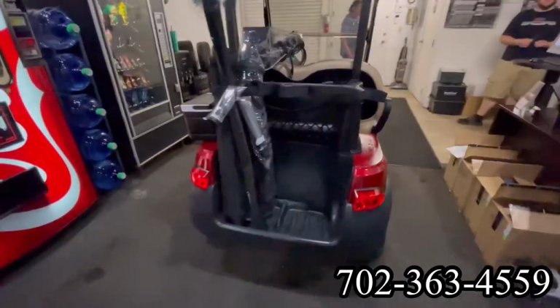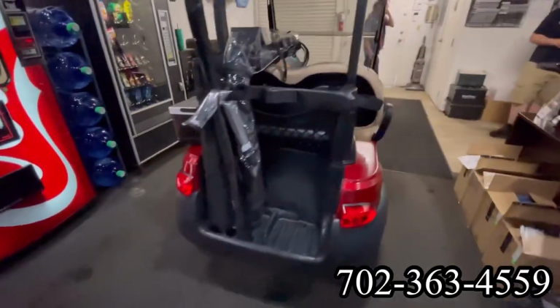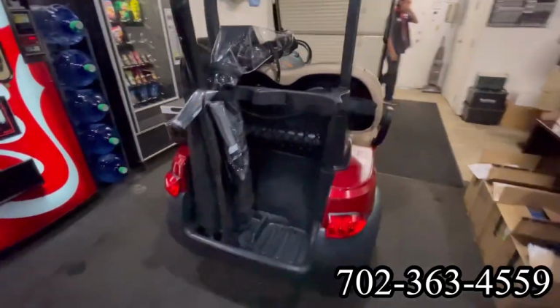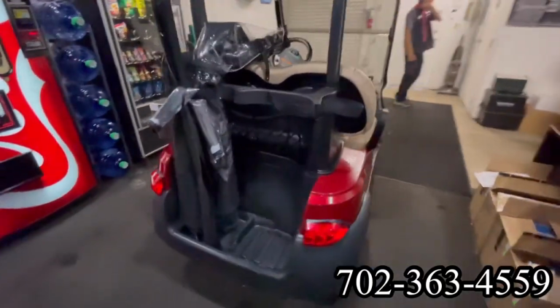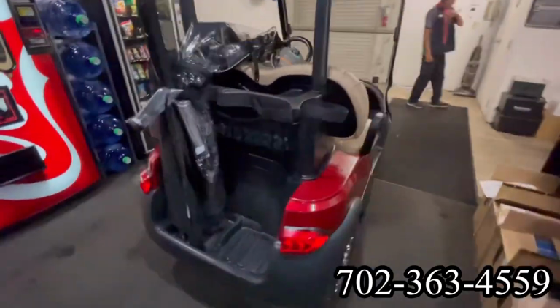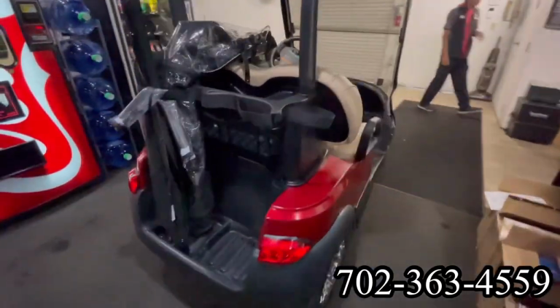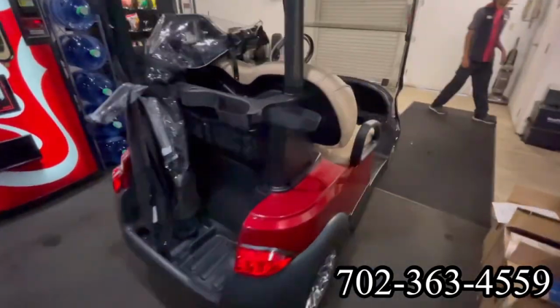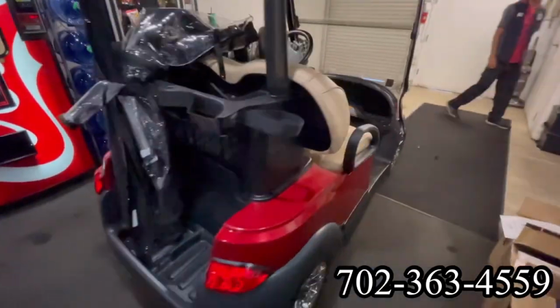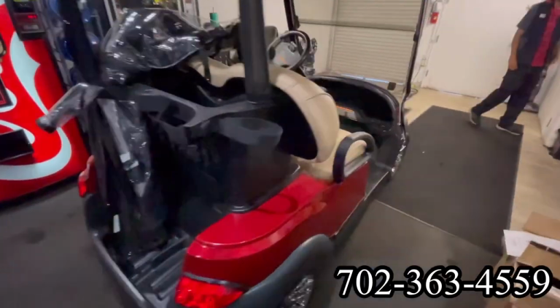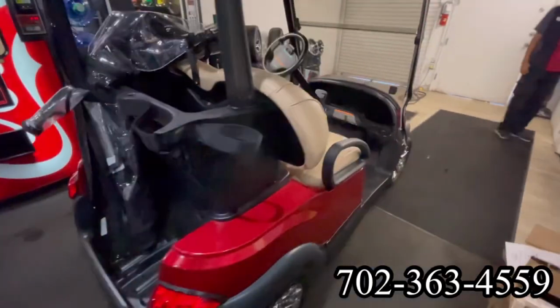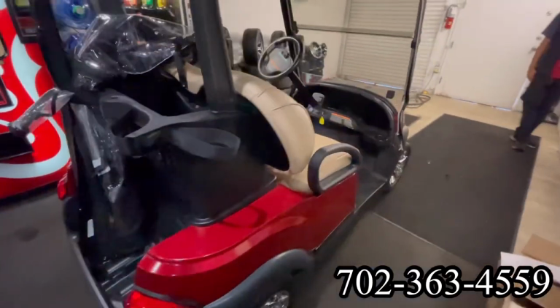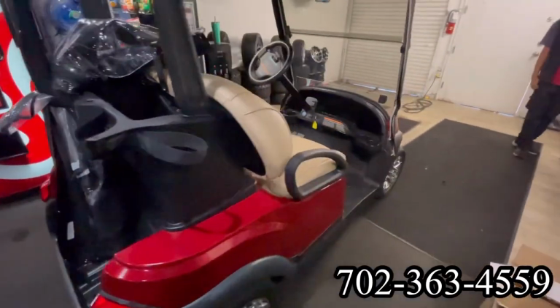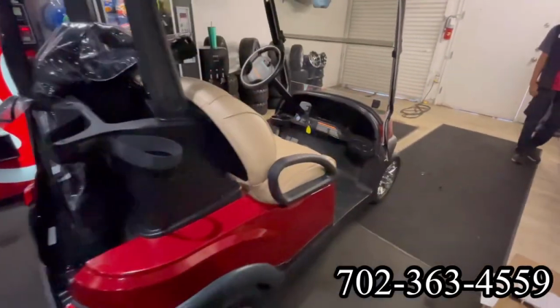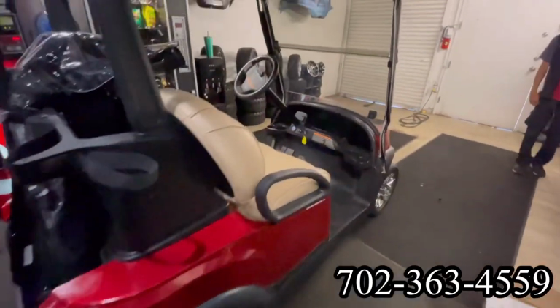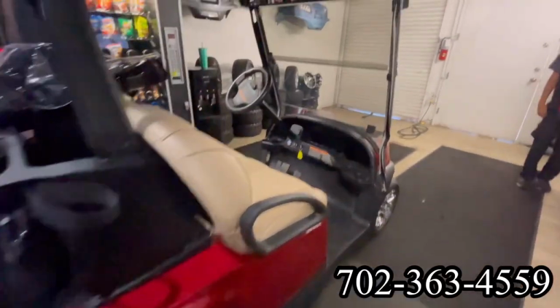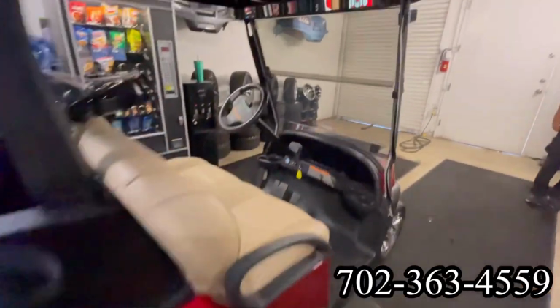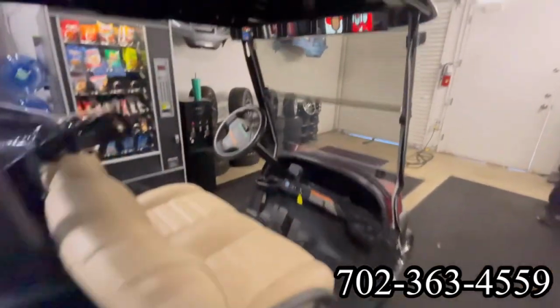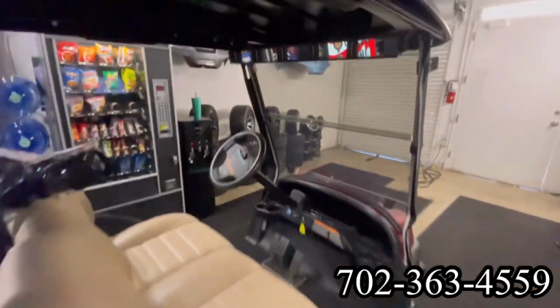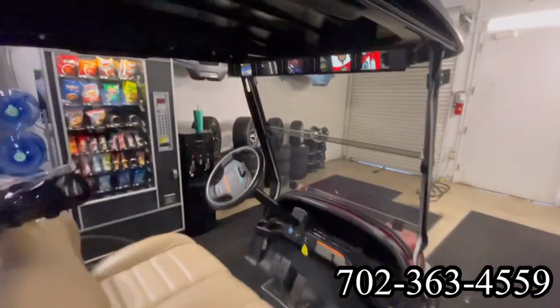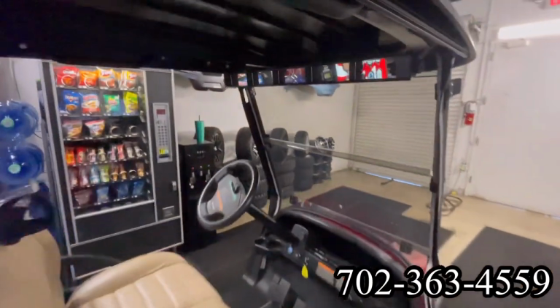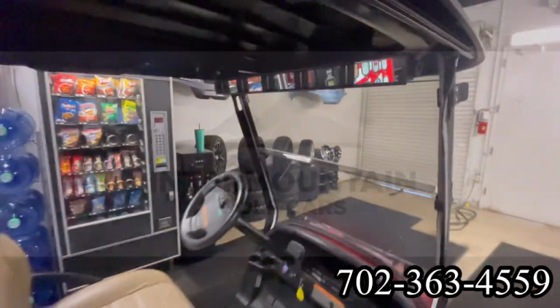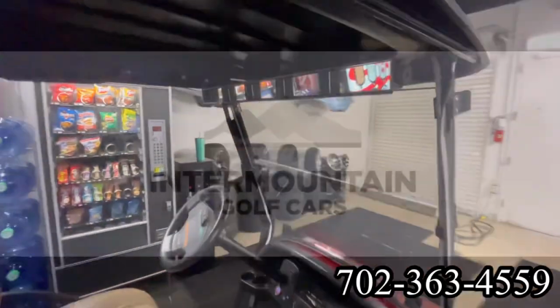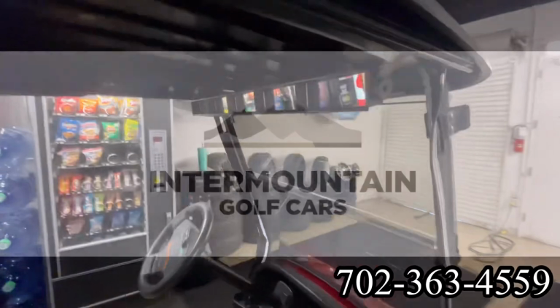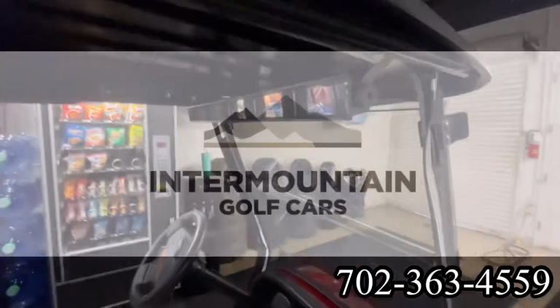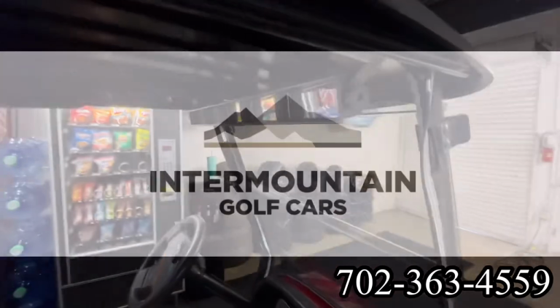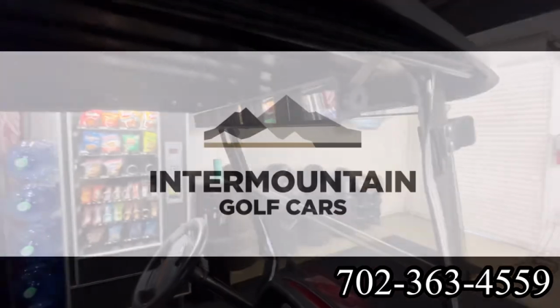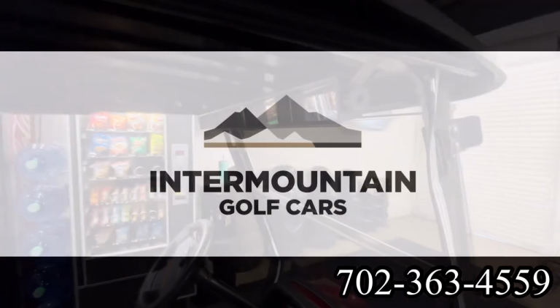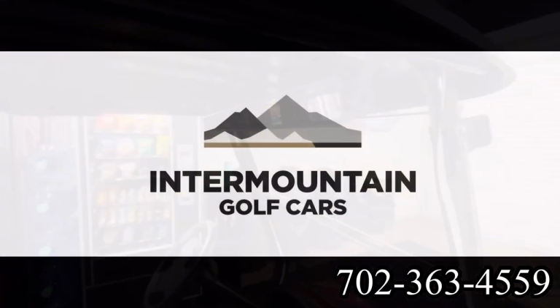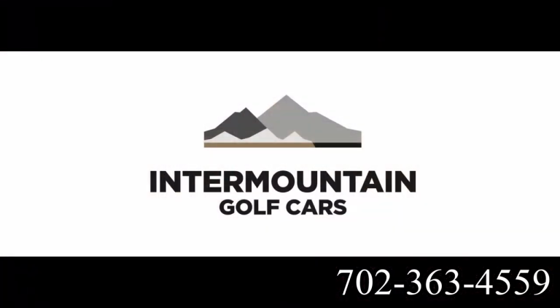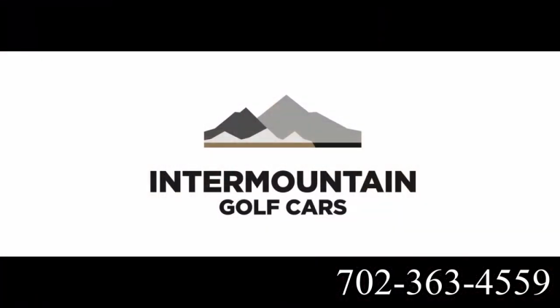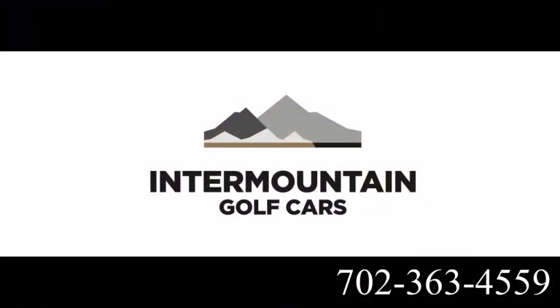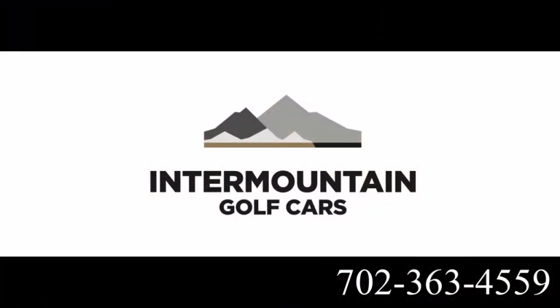This cart is here at Intermountain Golf Cars in Sun City, Summerlin, Las Vegas.